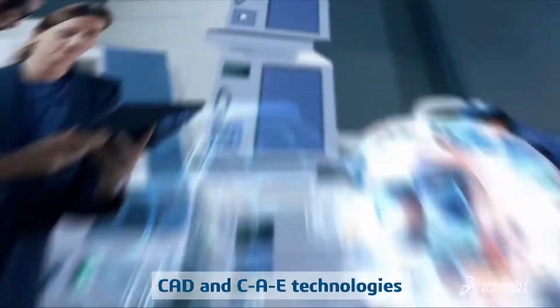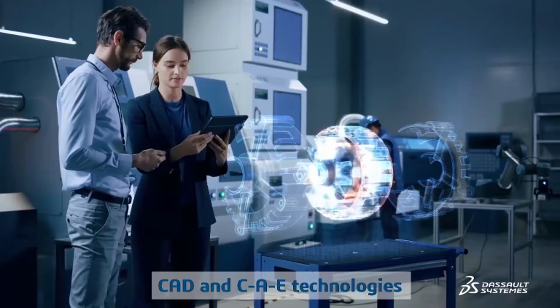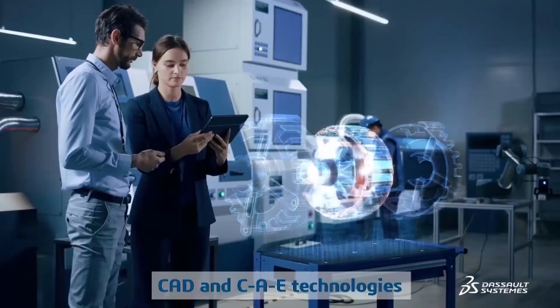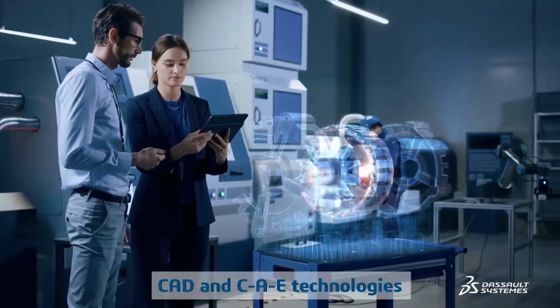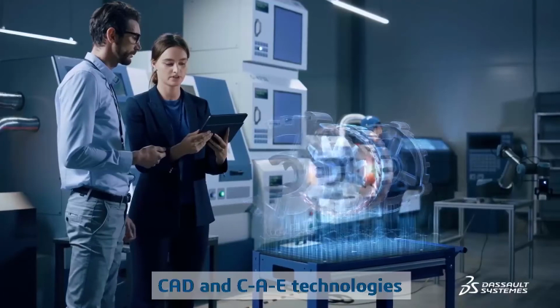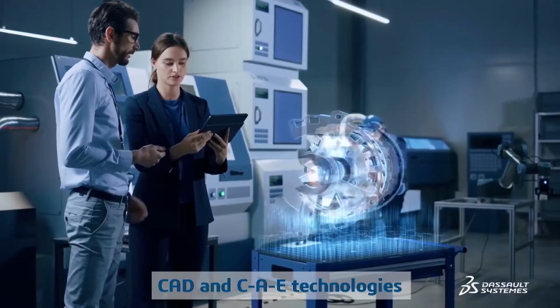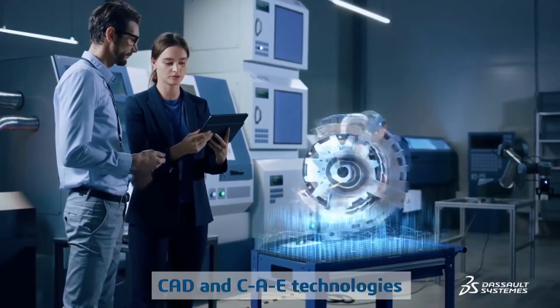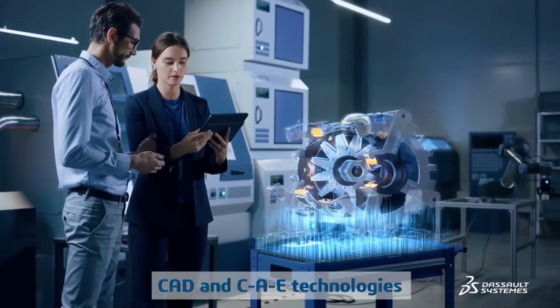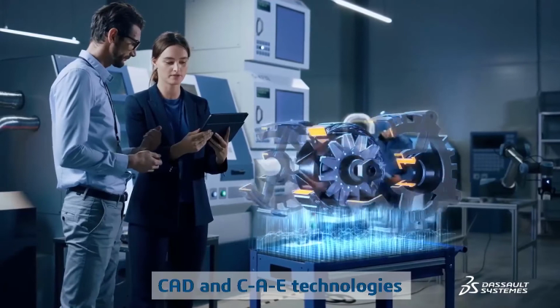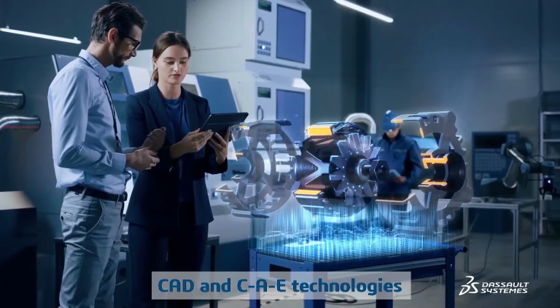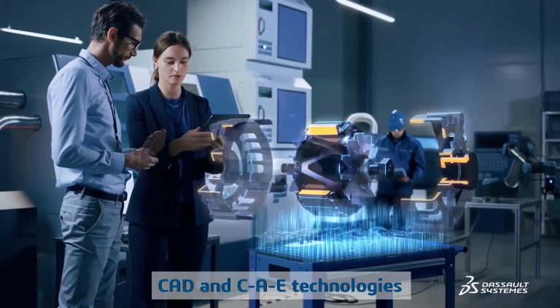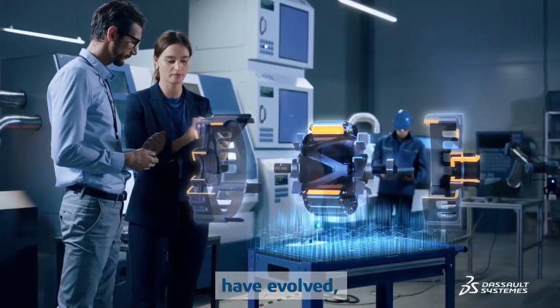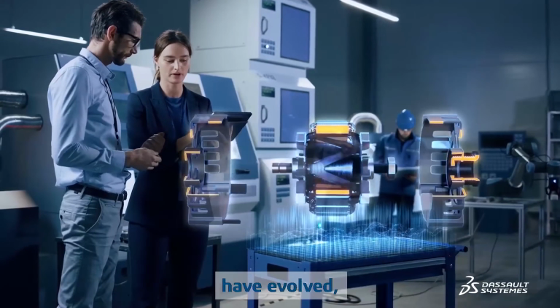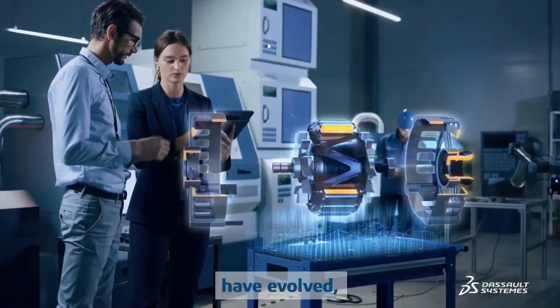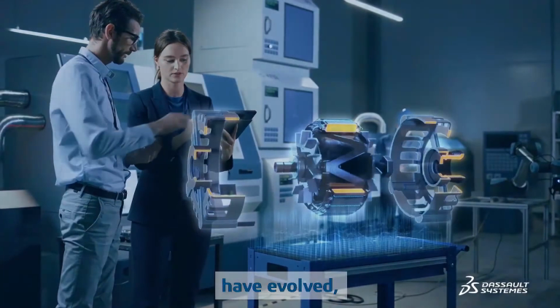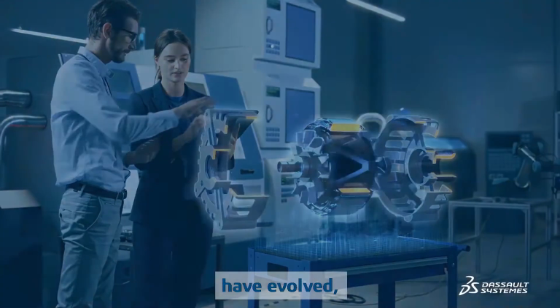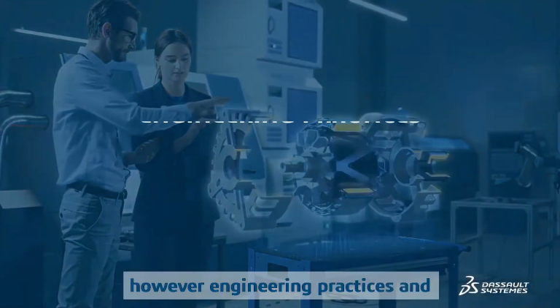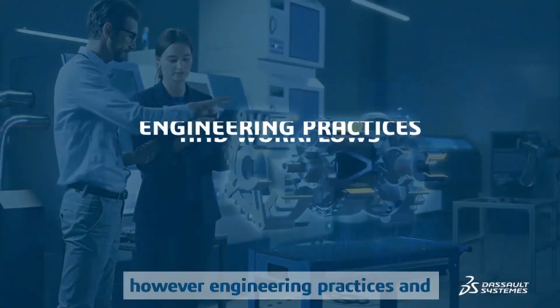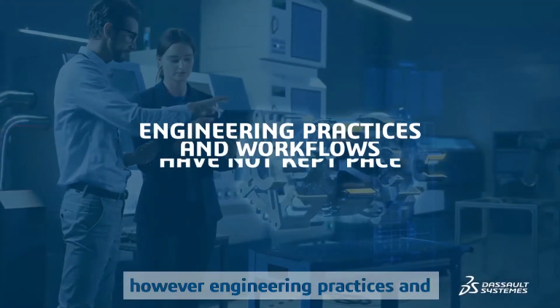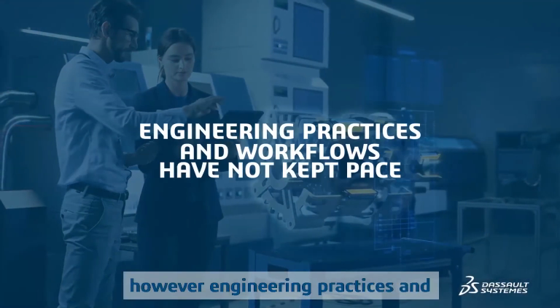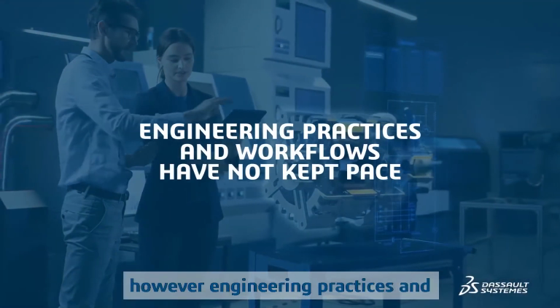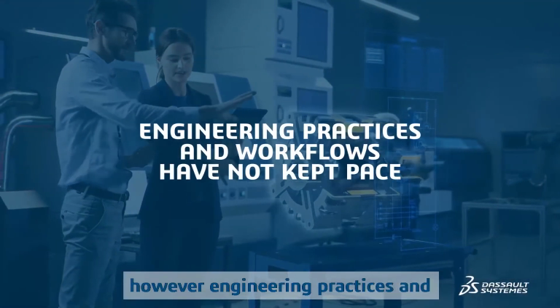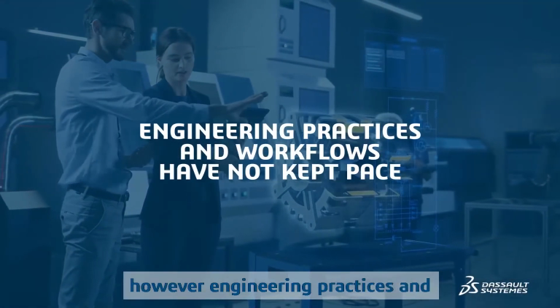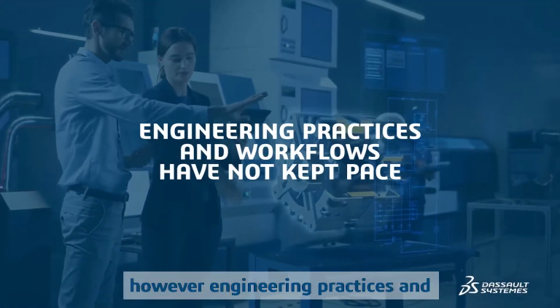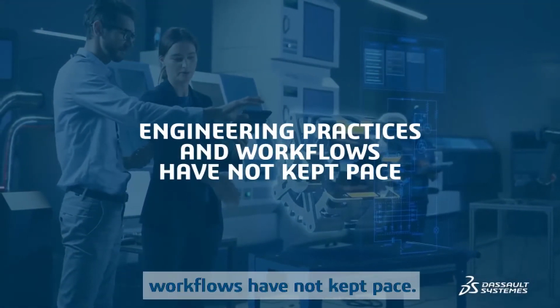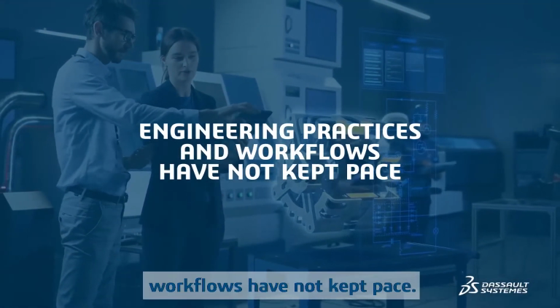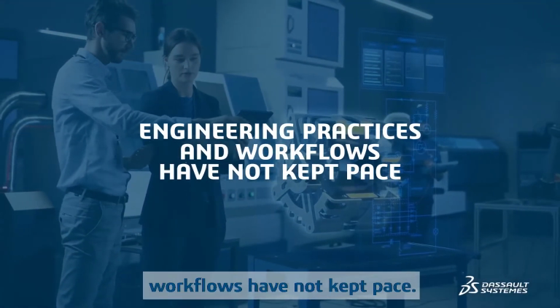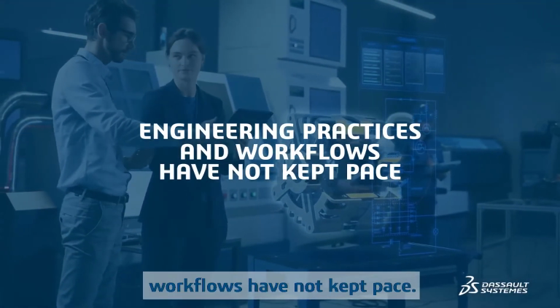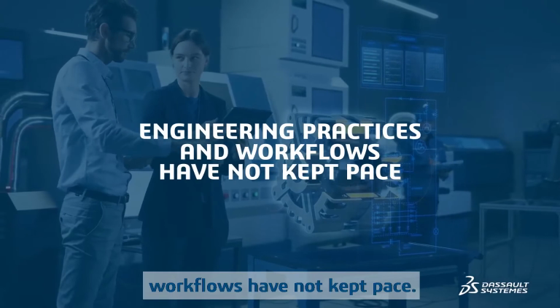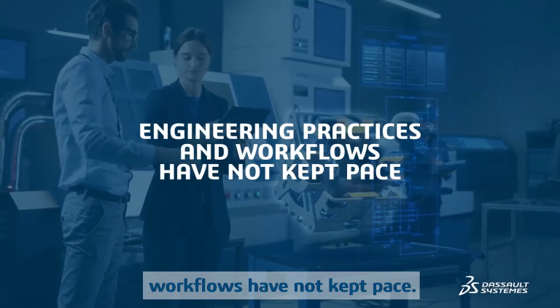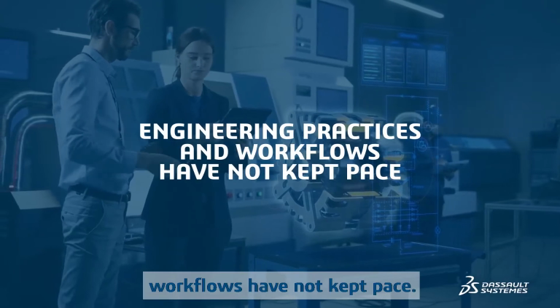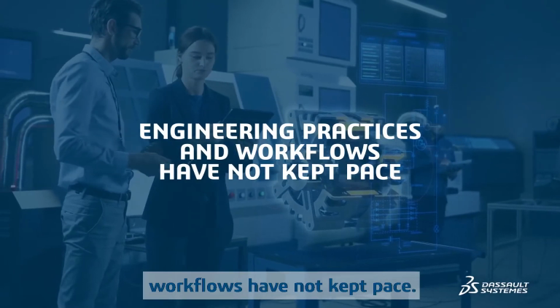CAD and CAE technologies have evolved. However, engineering practices and workflows have not kept pace.